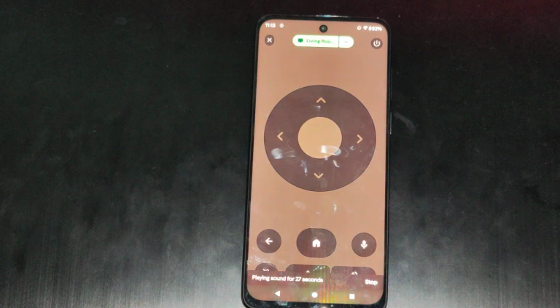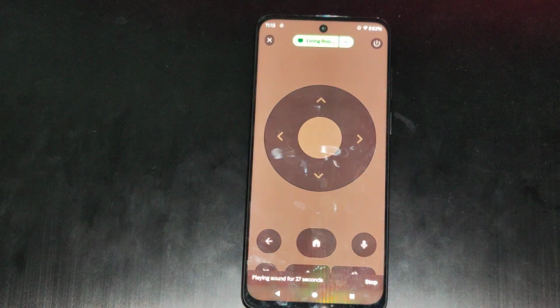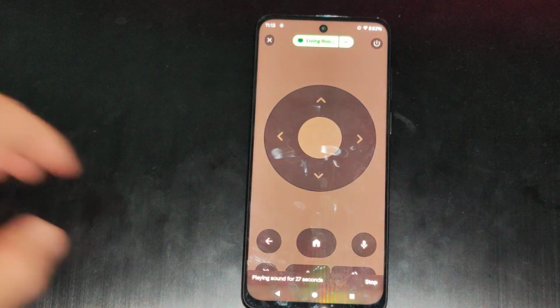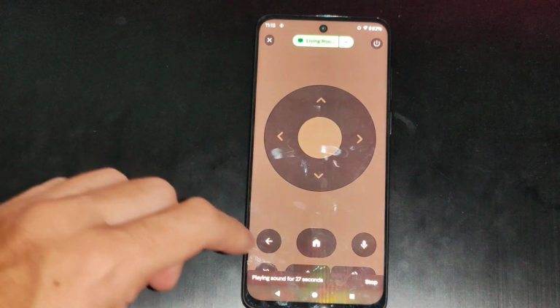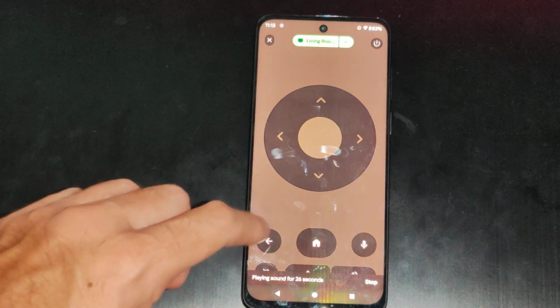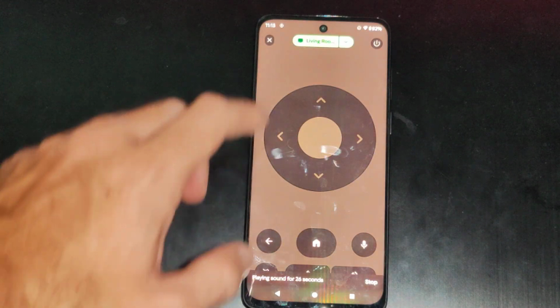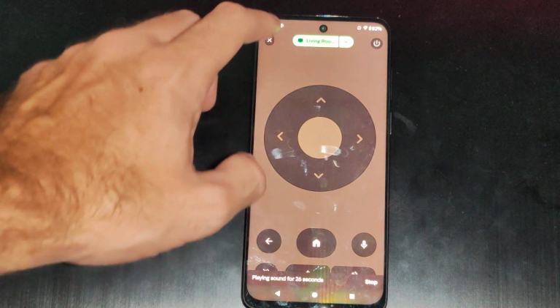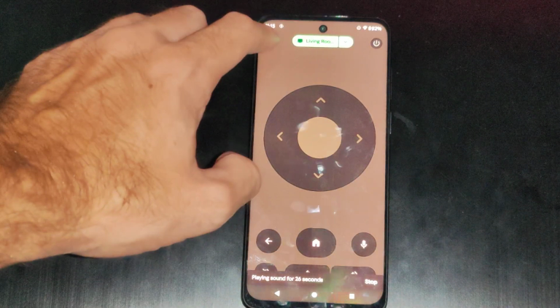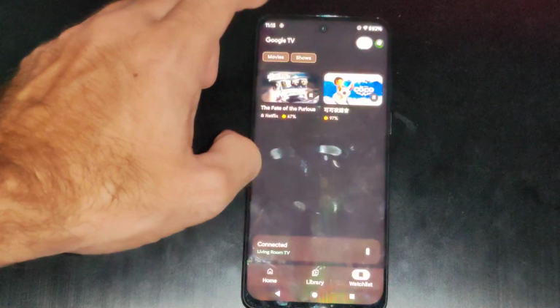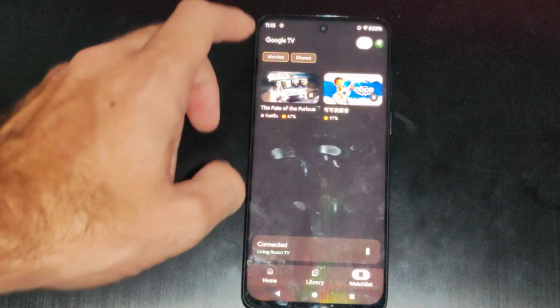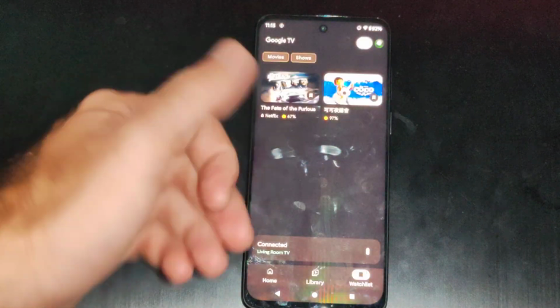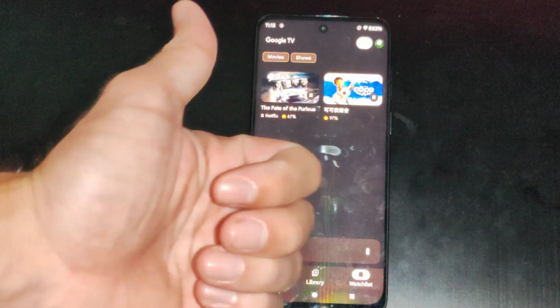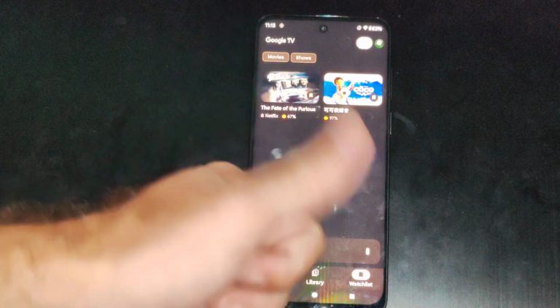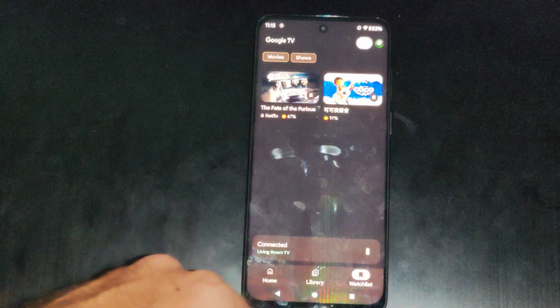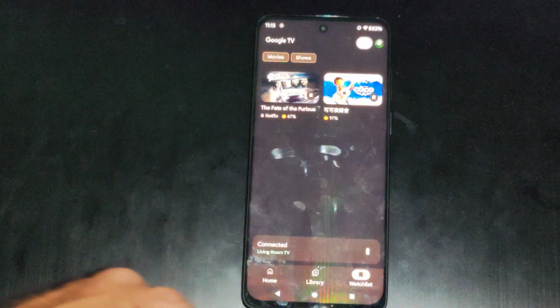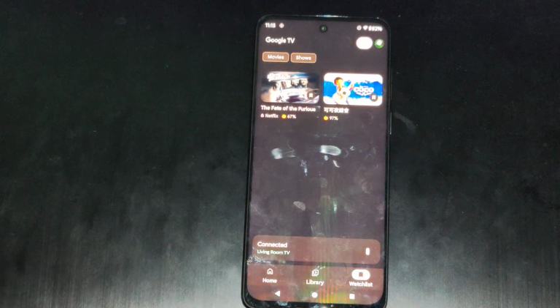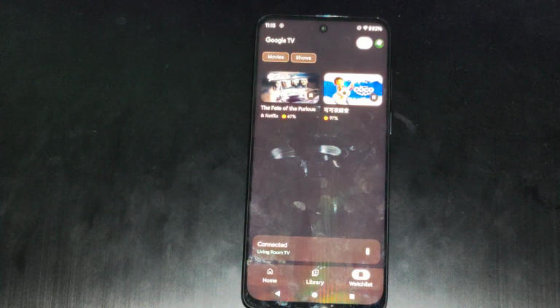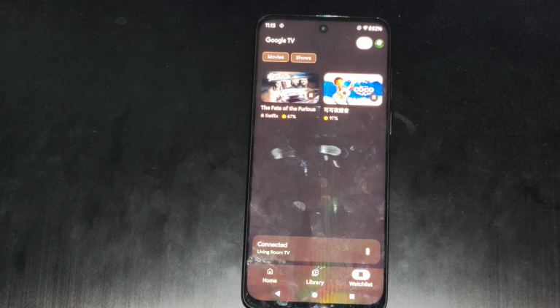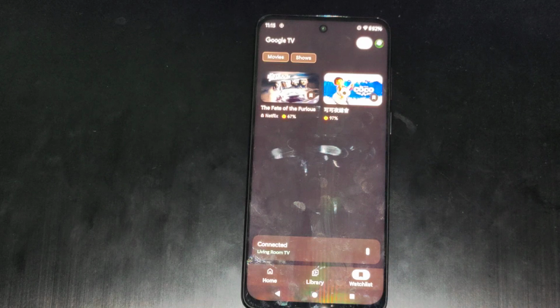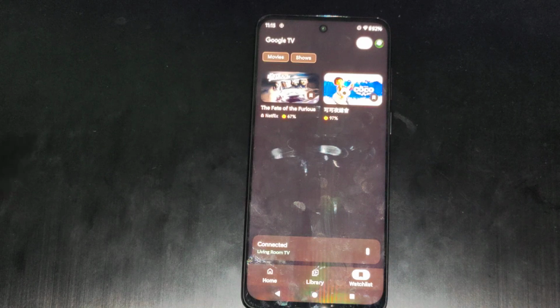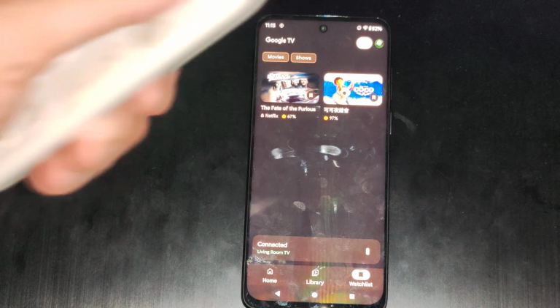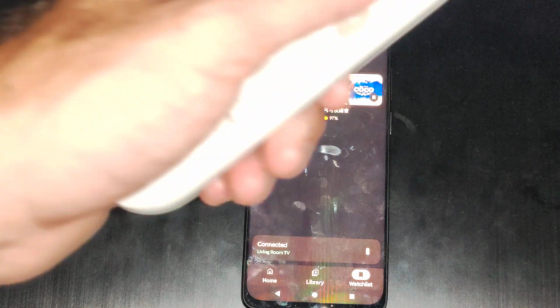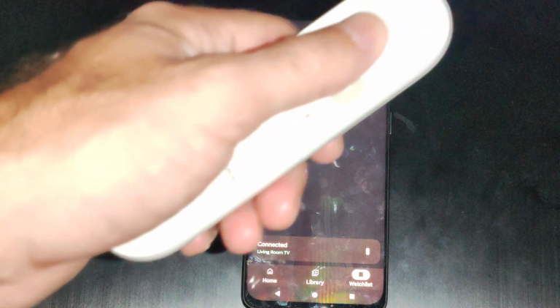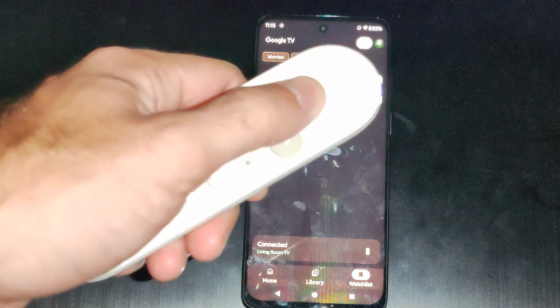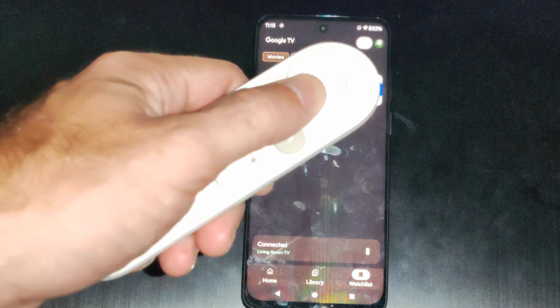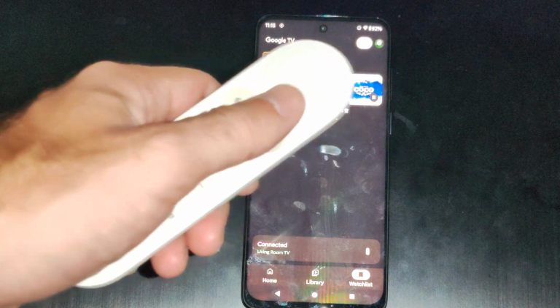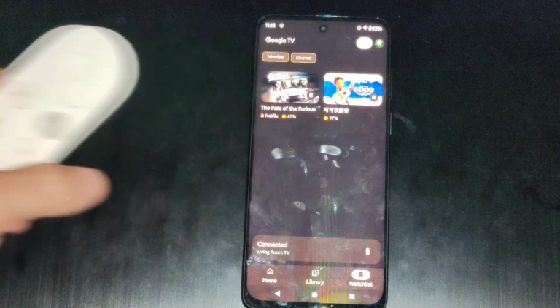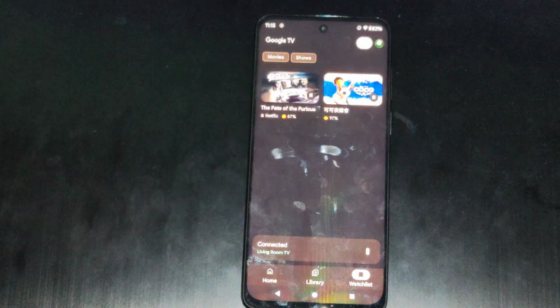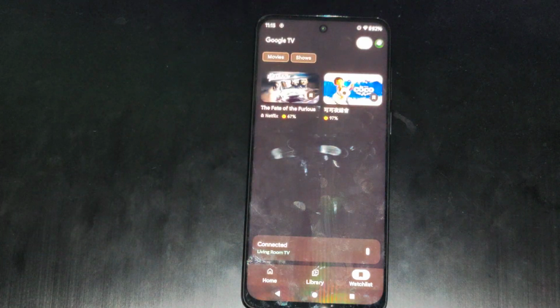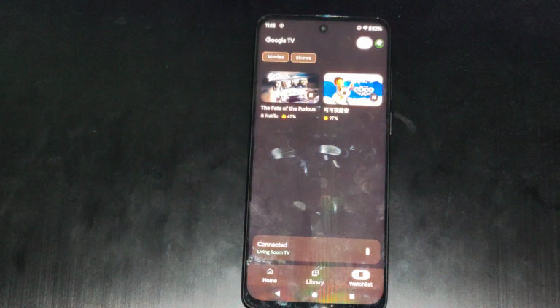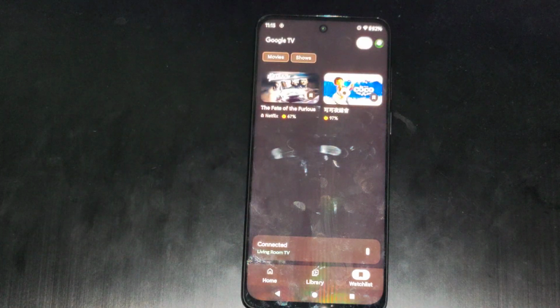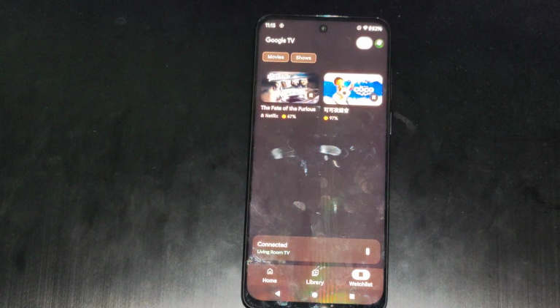Just look at this as an option to control your TV. Hopefully this video did indeed help you out. Leave it a big thumbs up and subscribe to my channel down below.